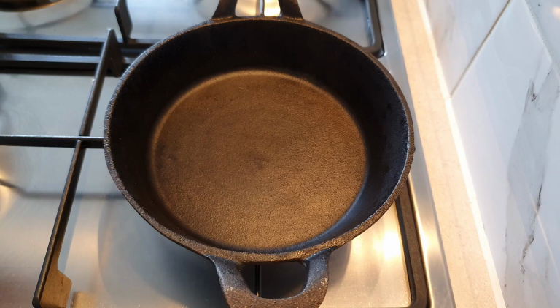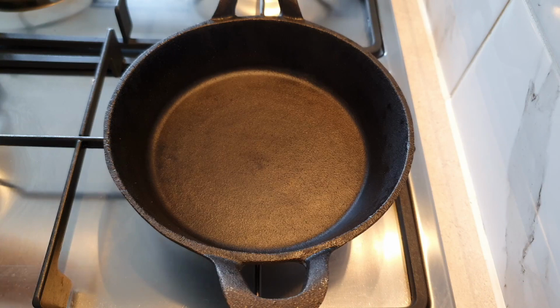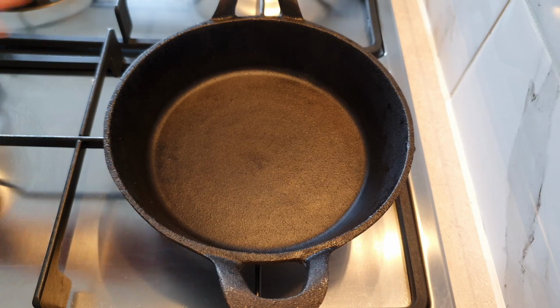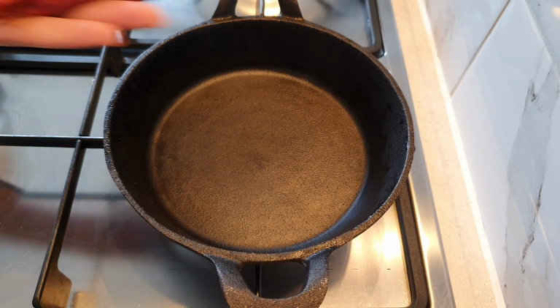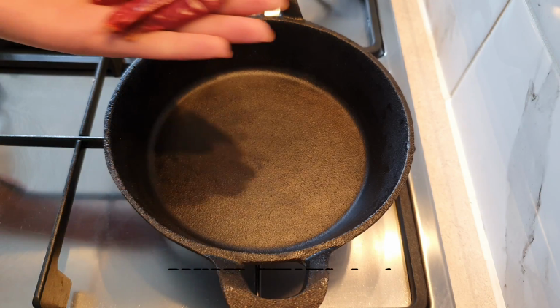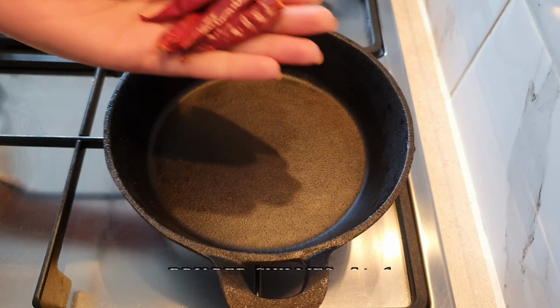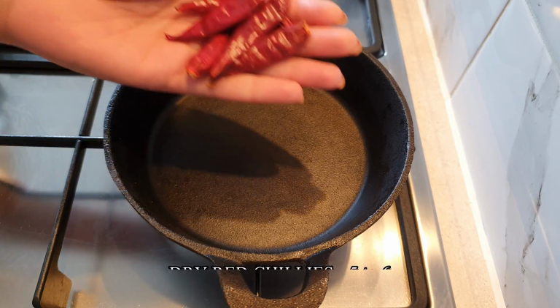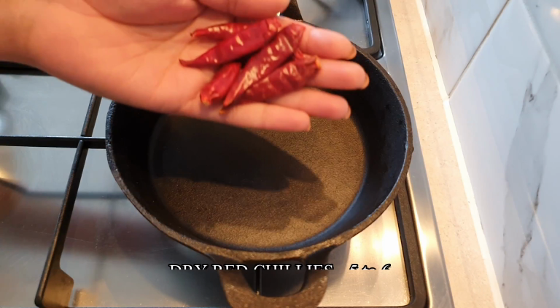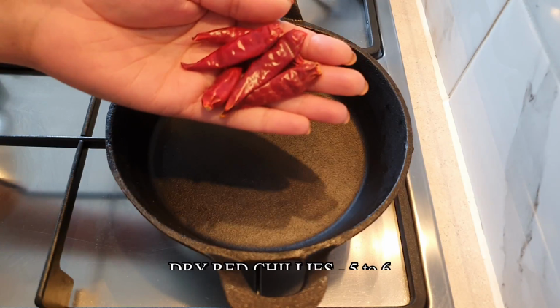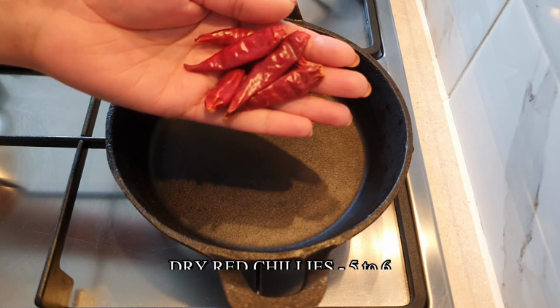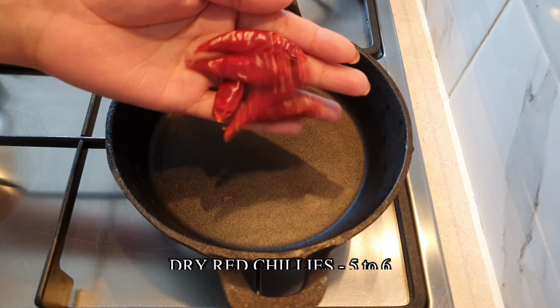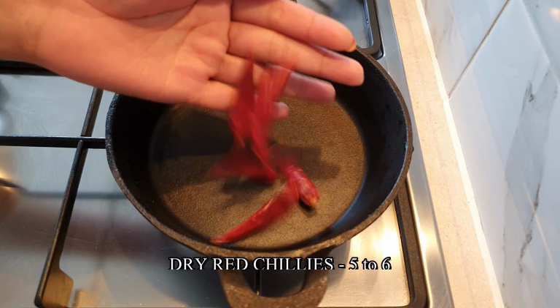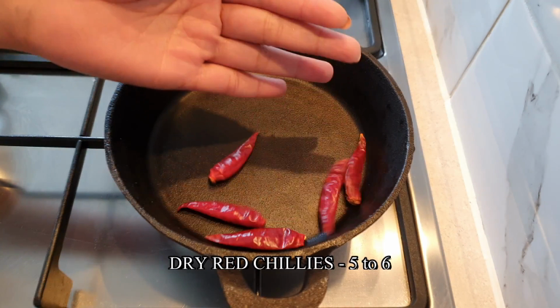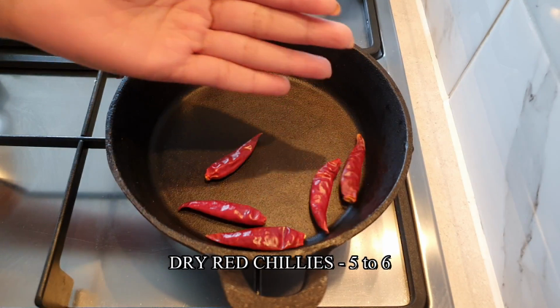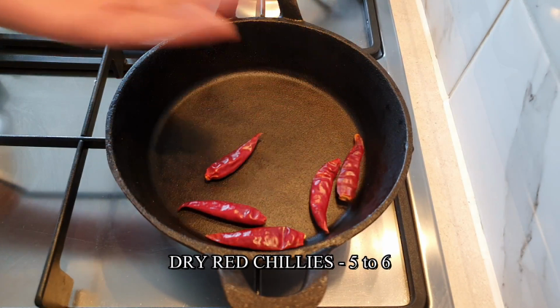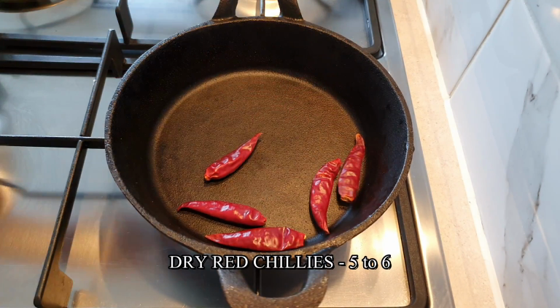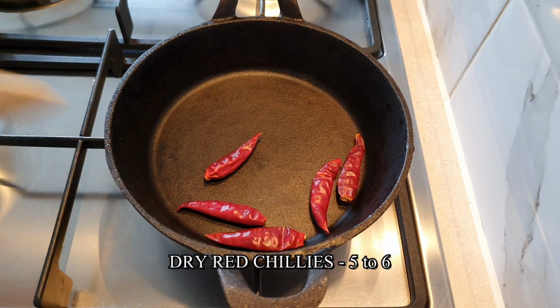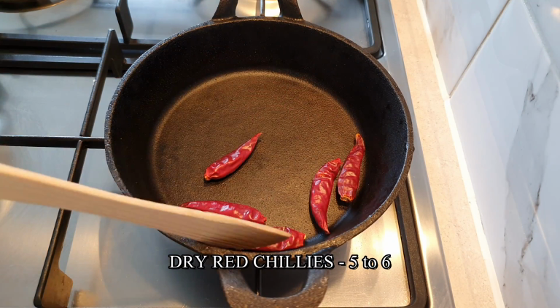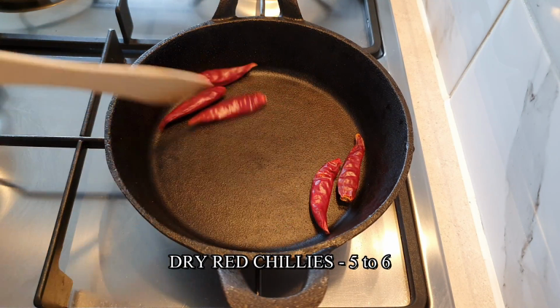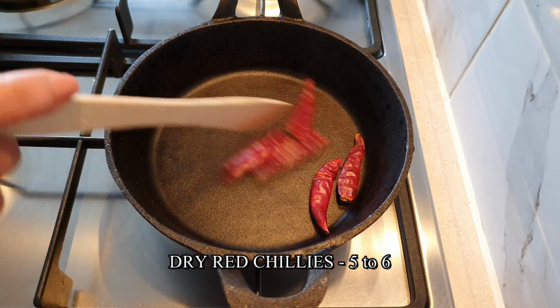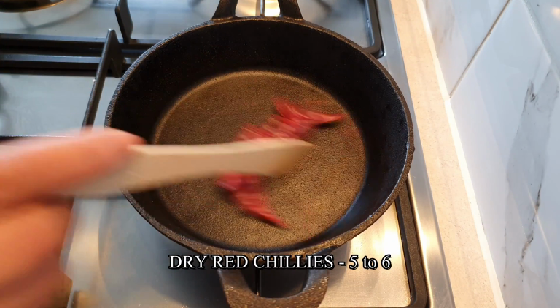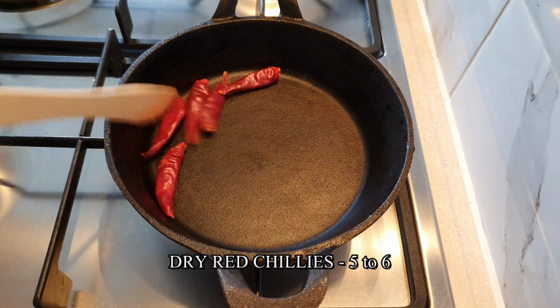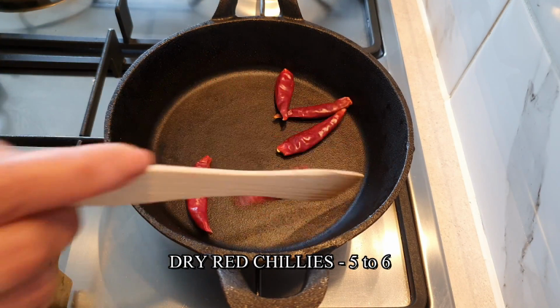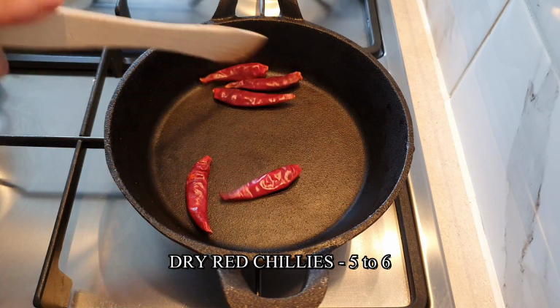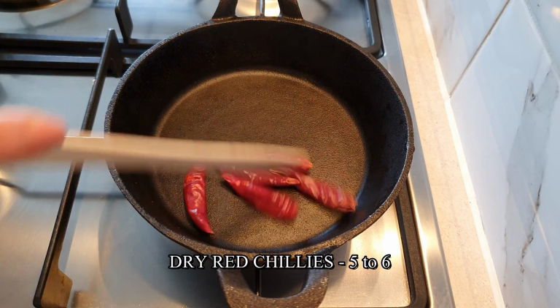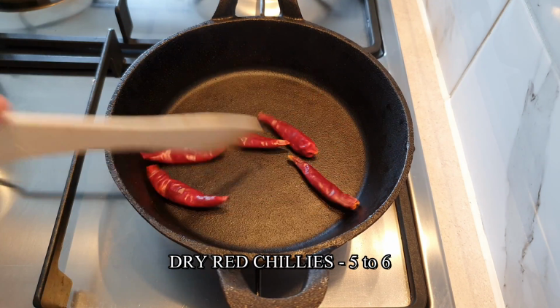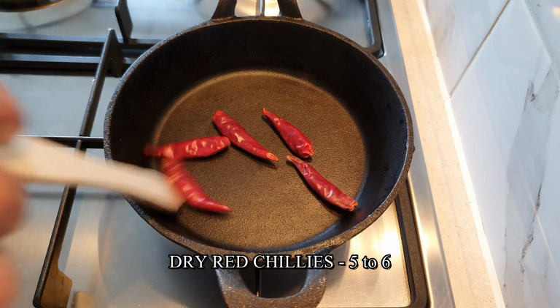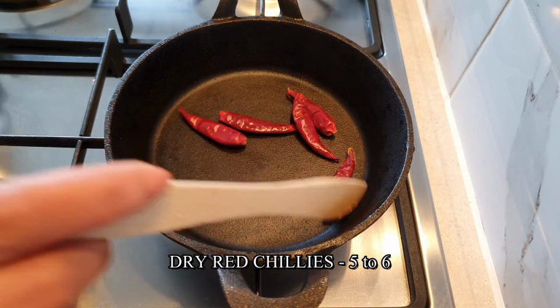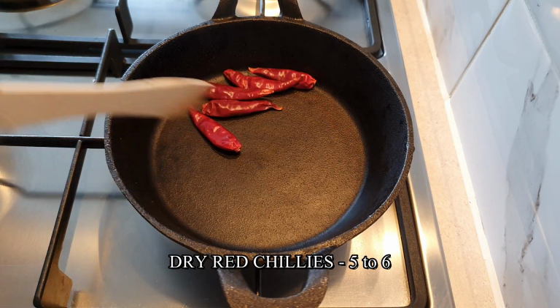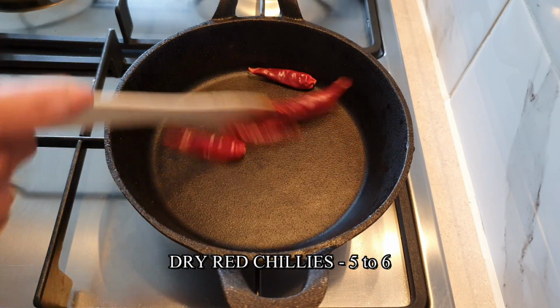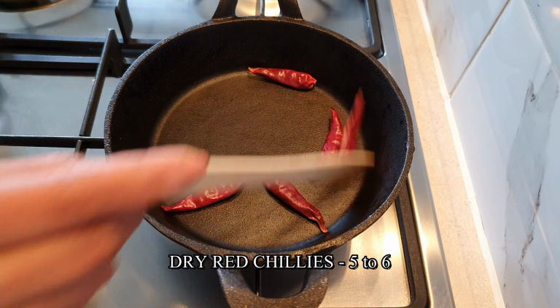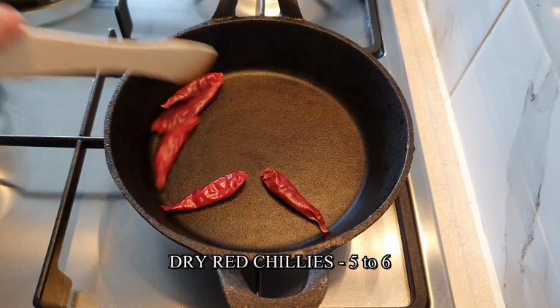Lastly, add about 5-6 dry red chillies and roast on low heat for about a minute.